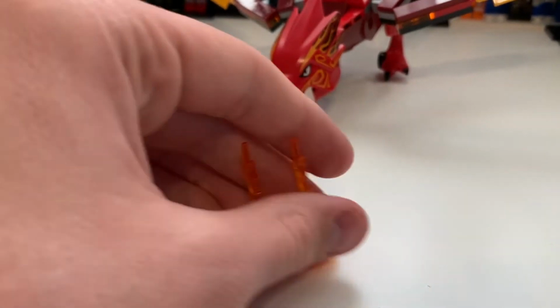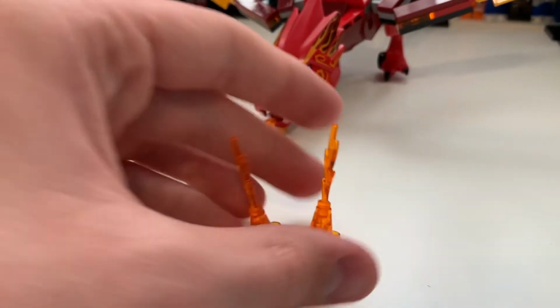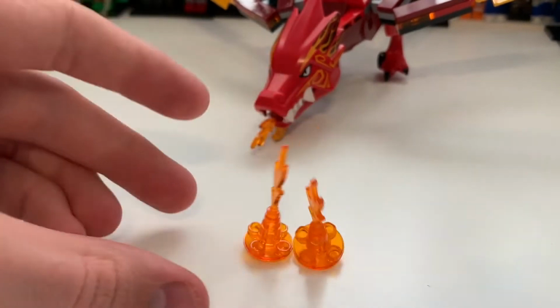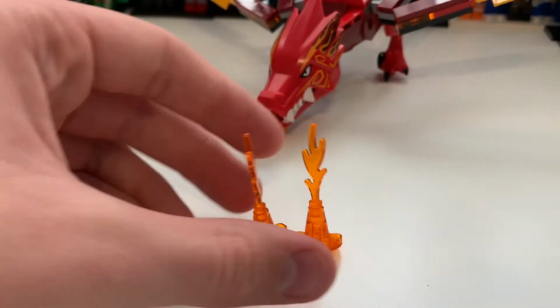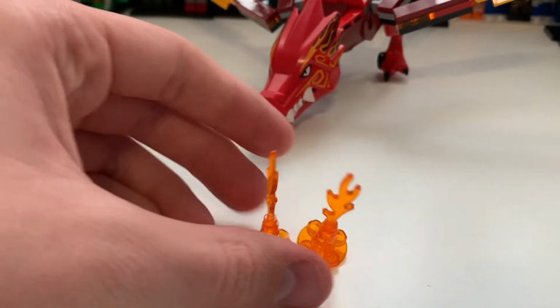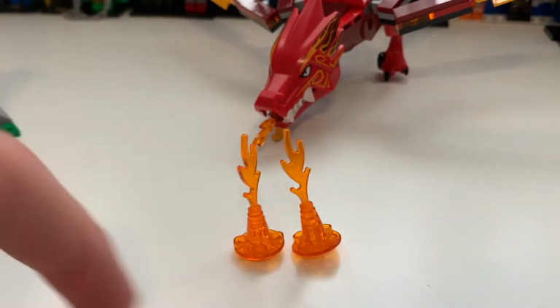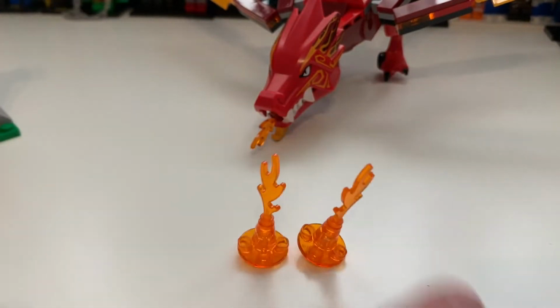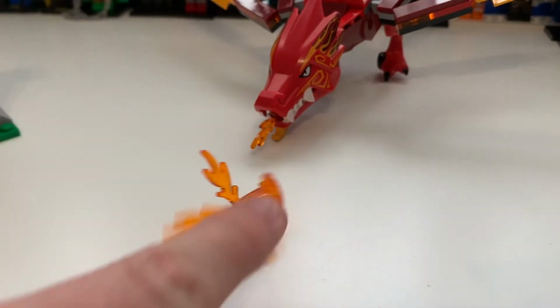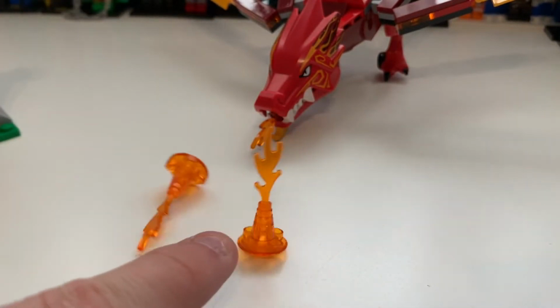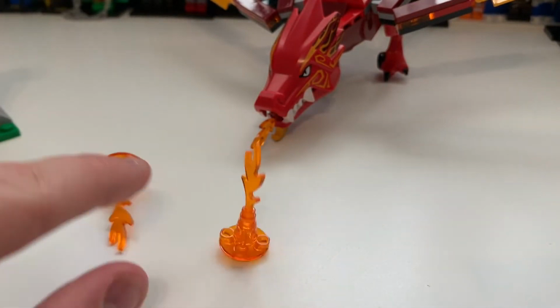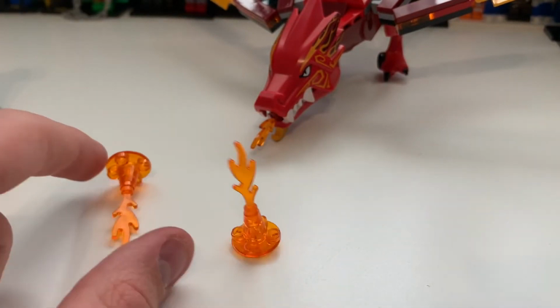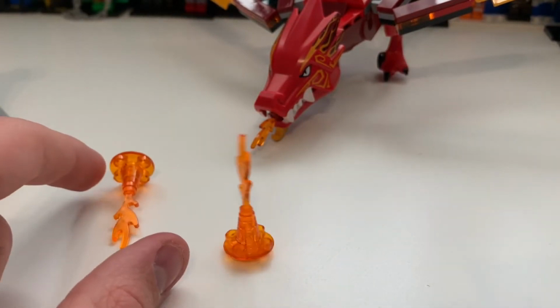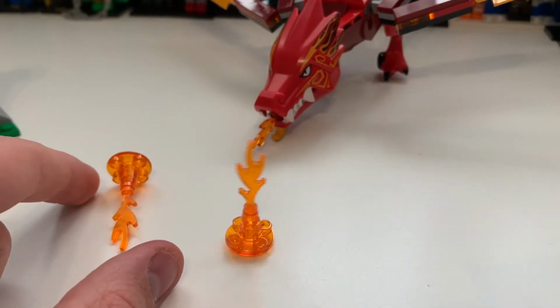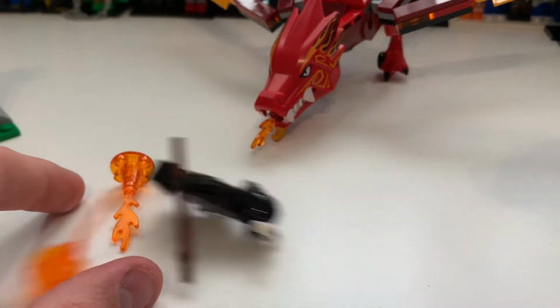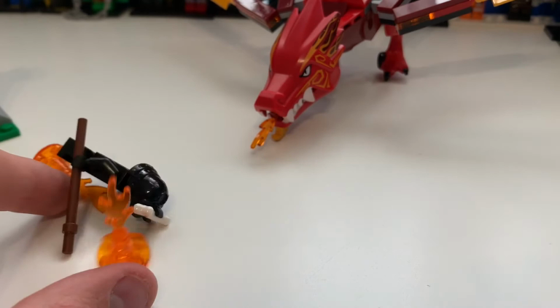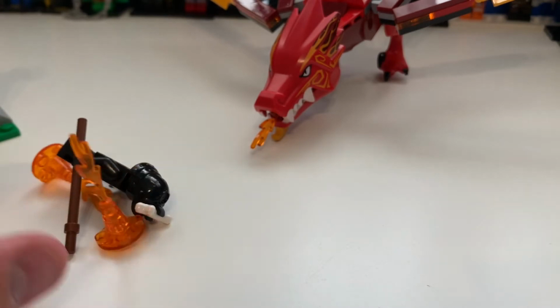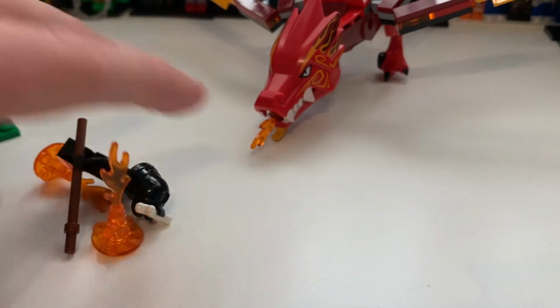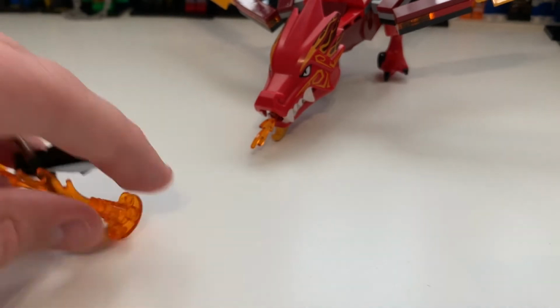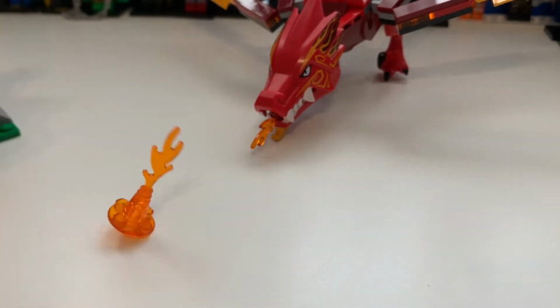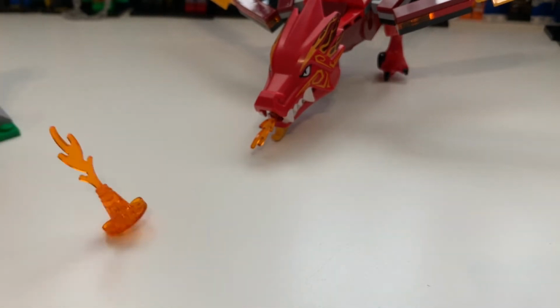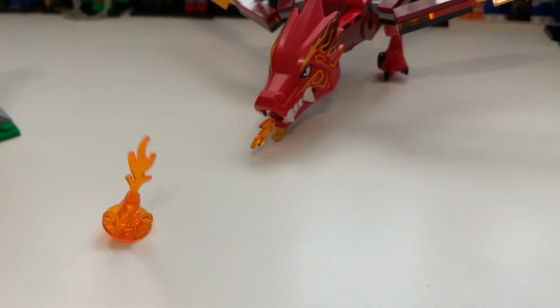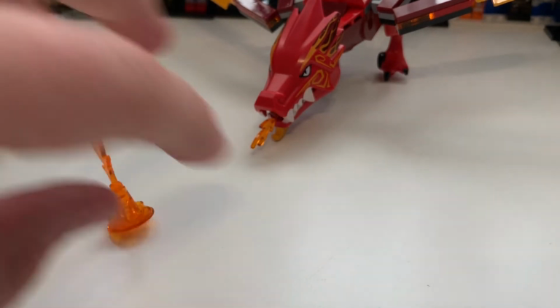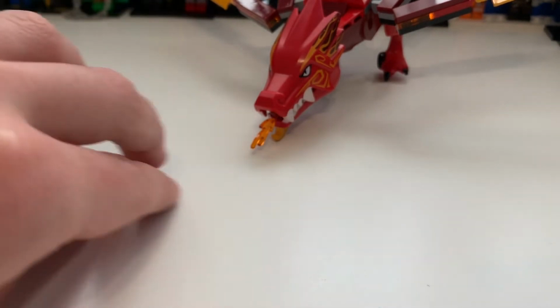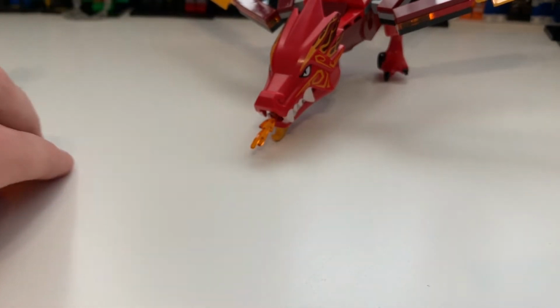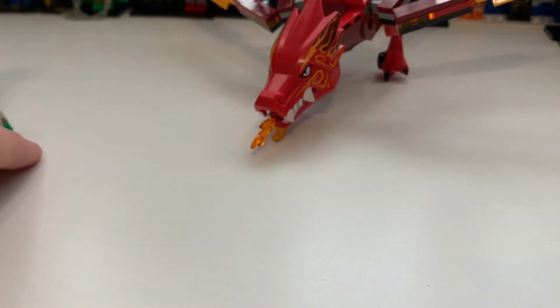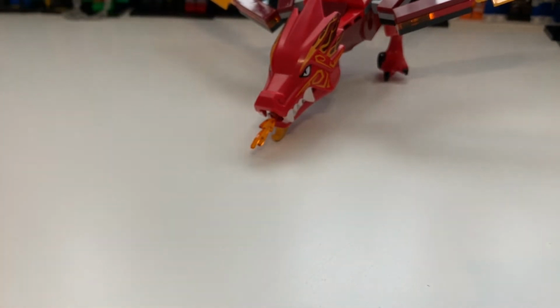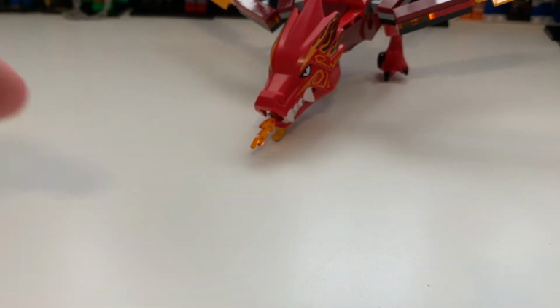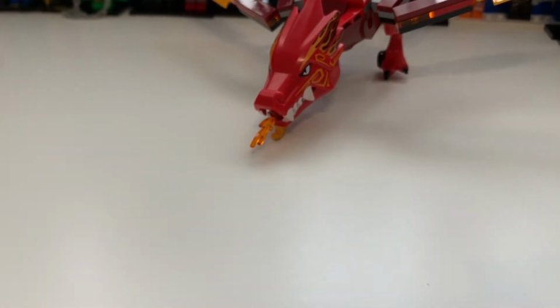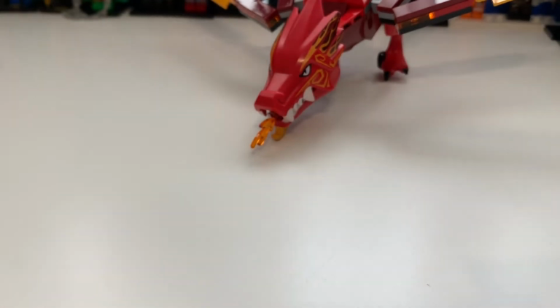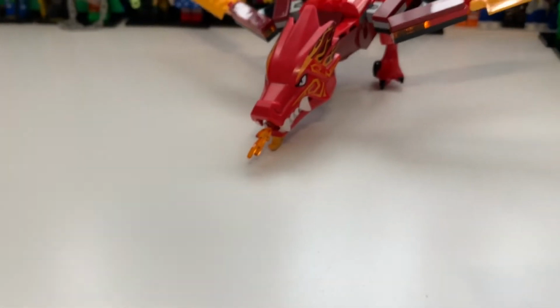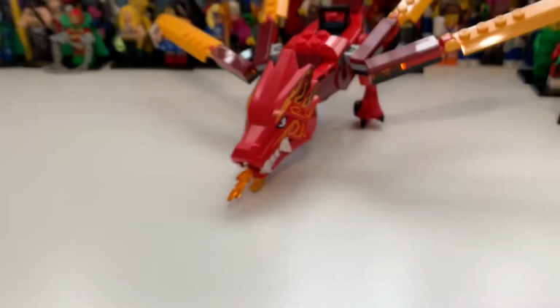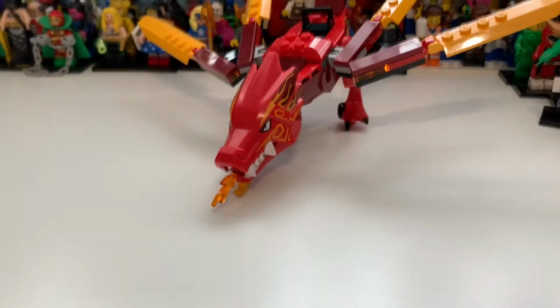There are these little fire elements which are really cool for kids — they can knock them over and throw things into them. Overall I think that's a good touch.